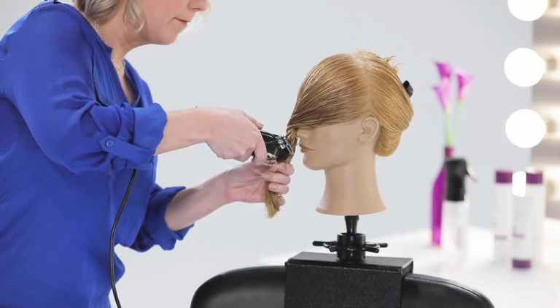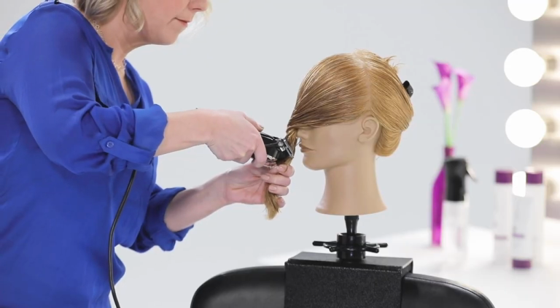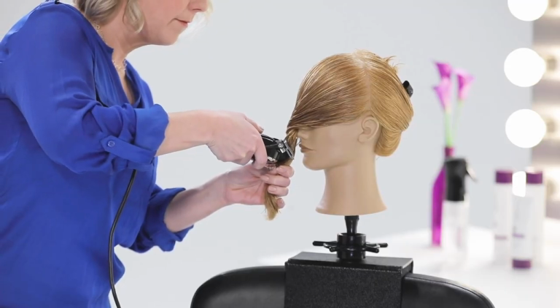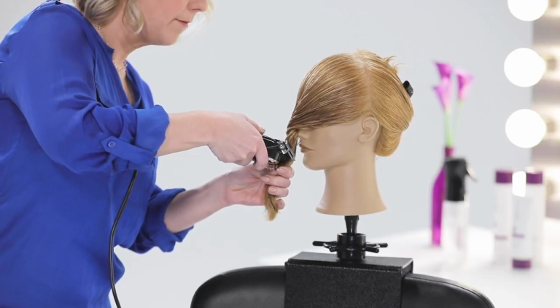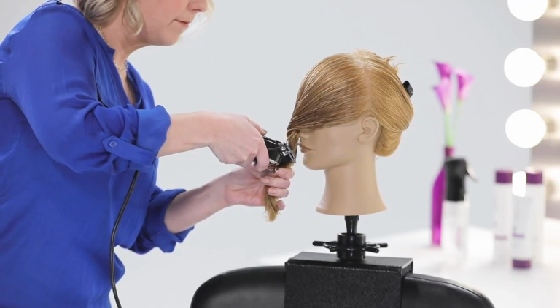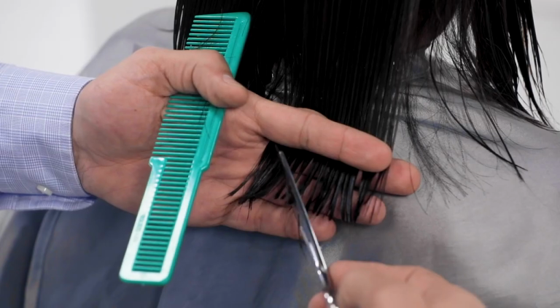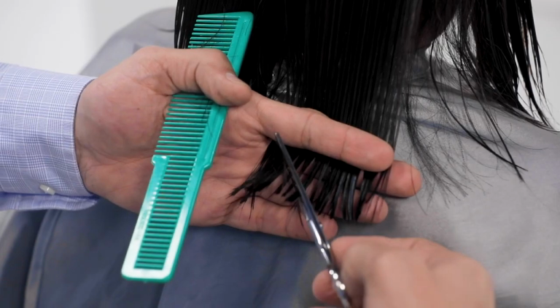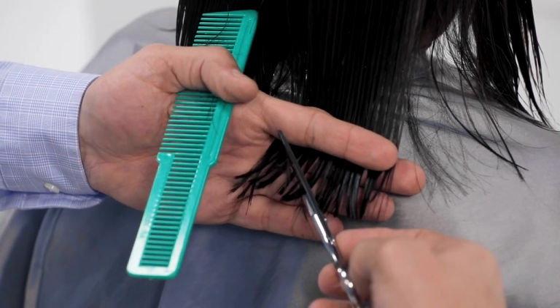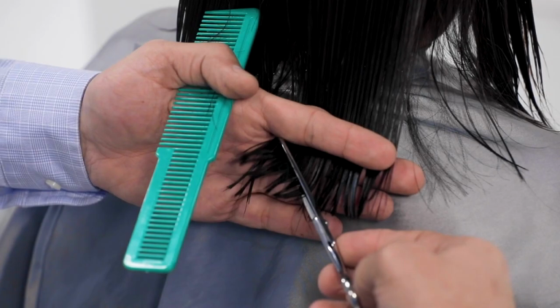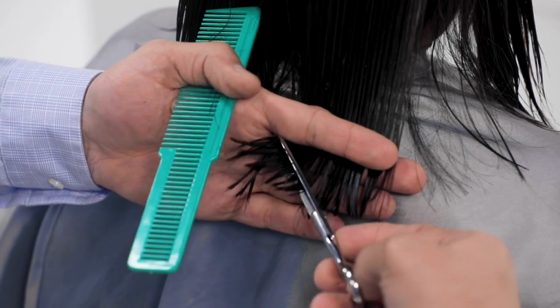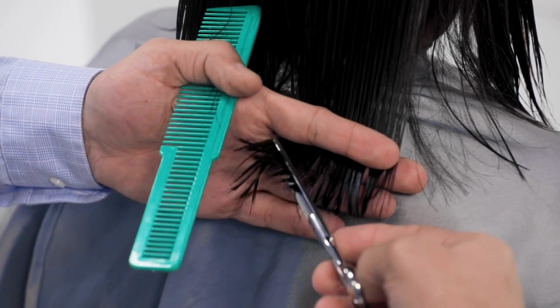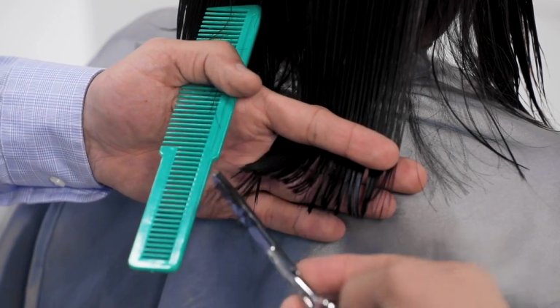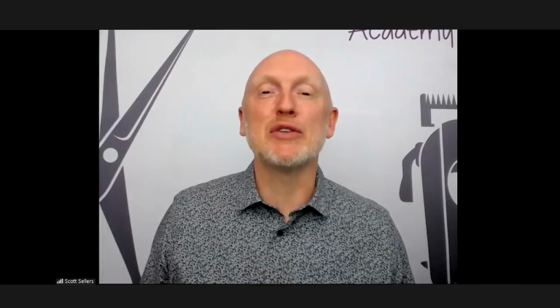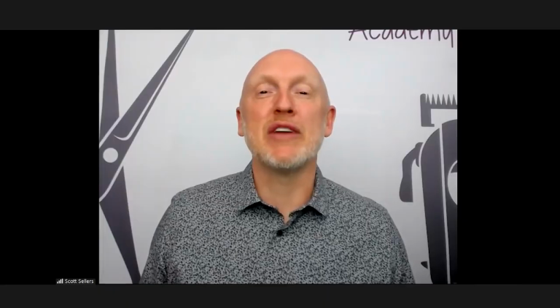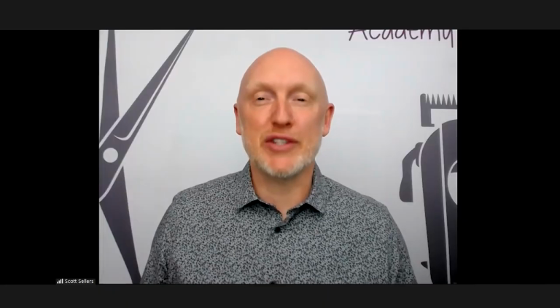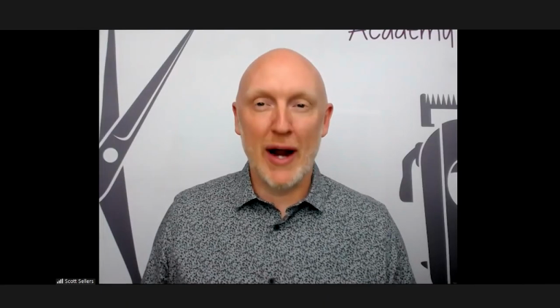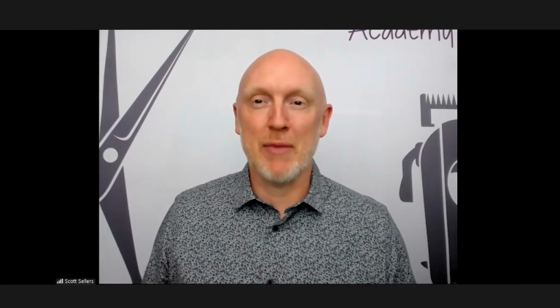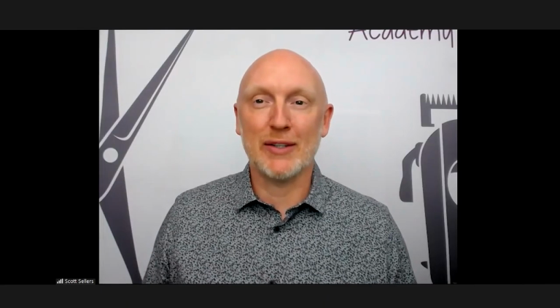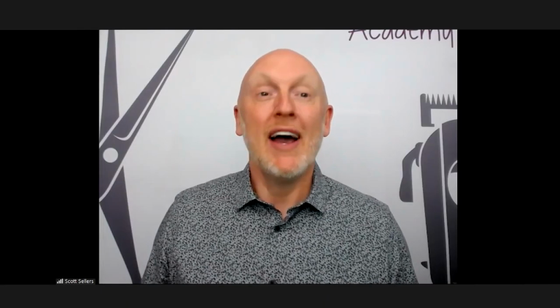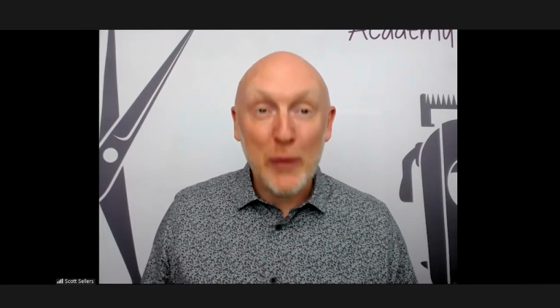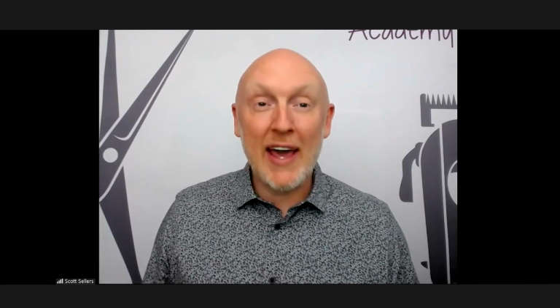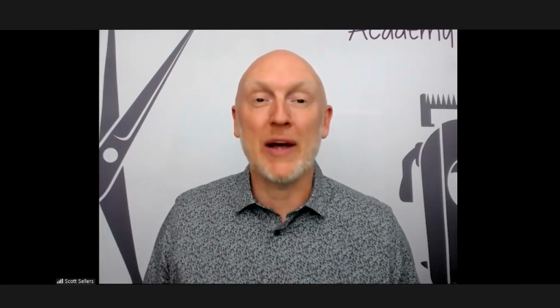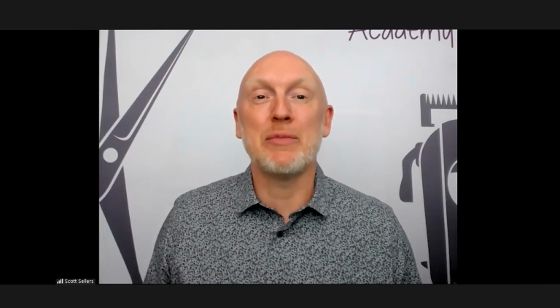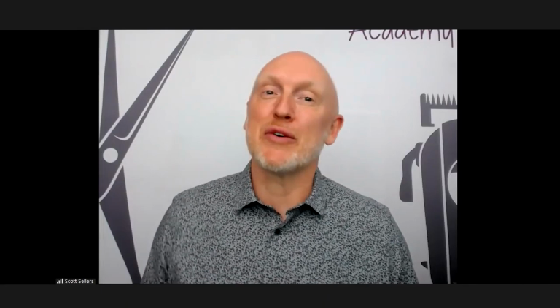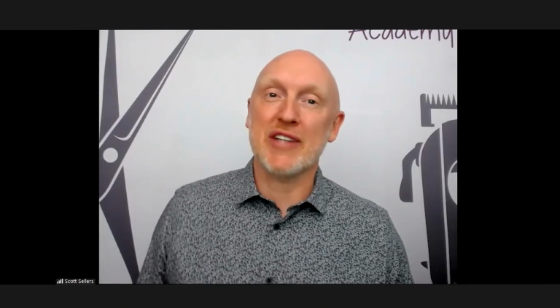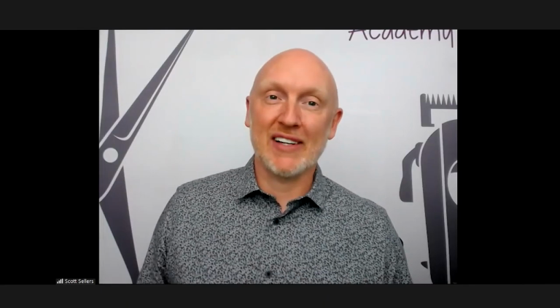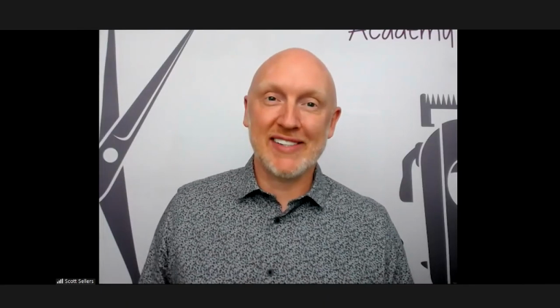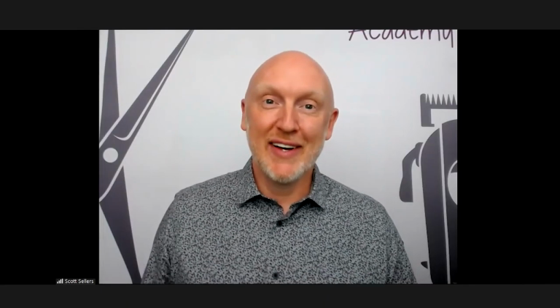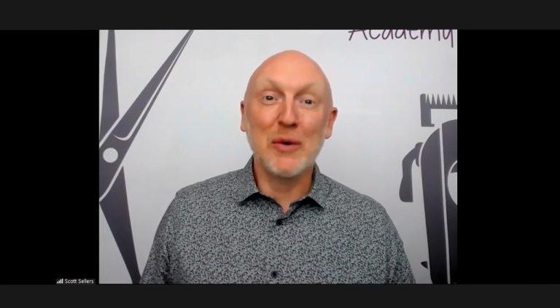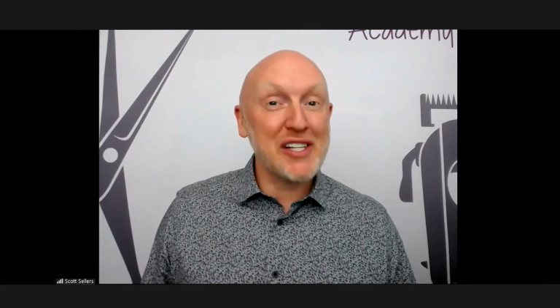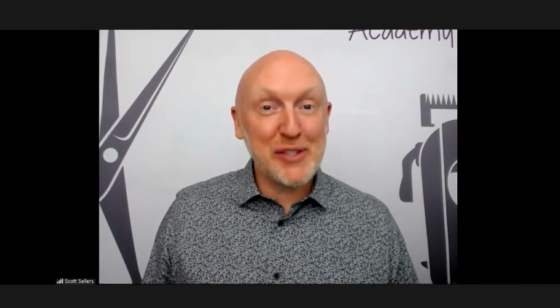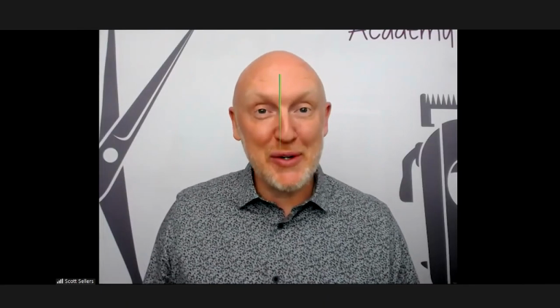Great Clips Incorporated is excited about the evolution of its training model, and we can't wait to meet your stylists. We'll see you soon!